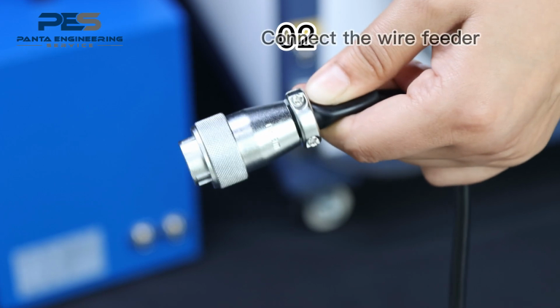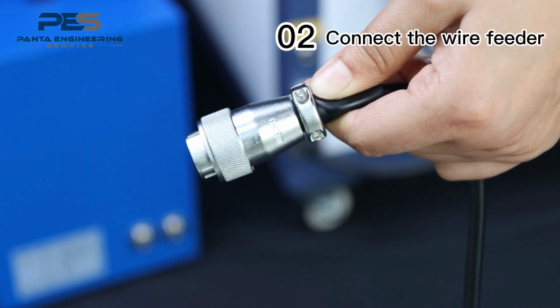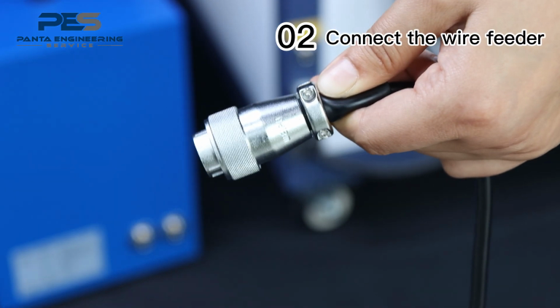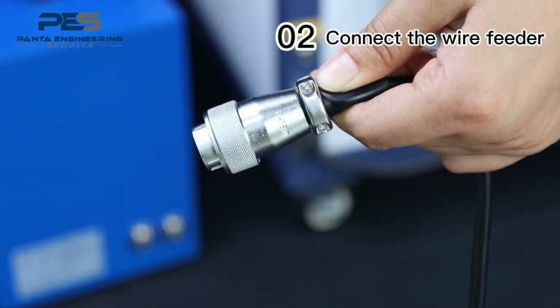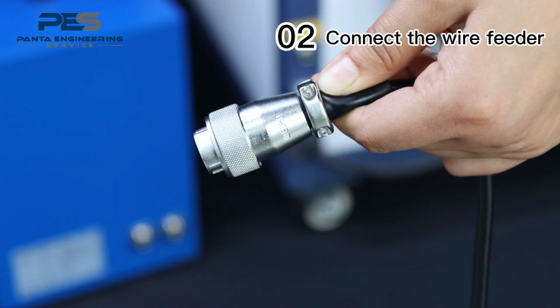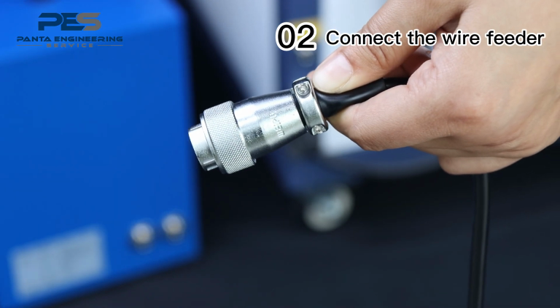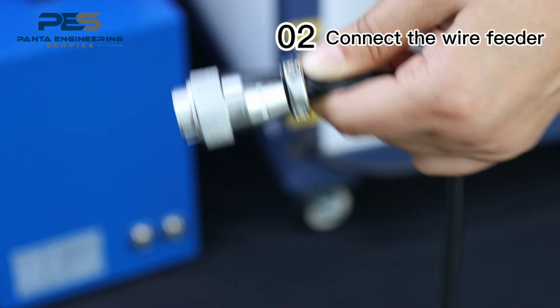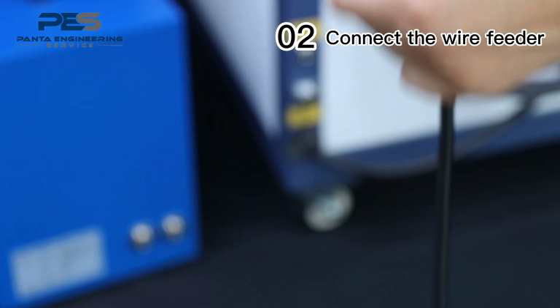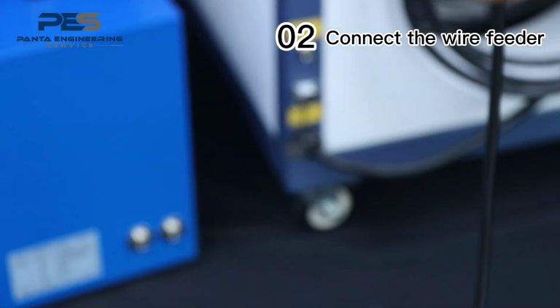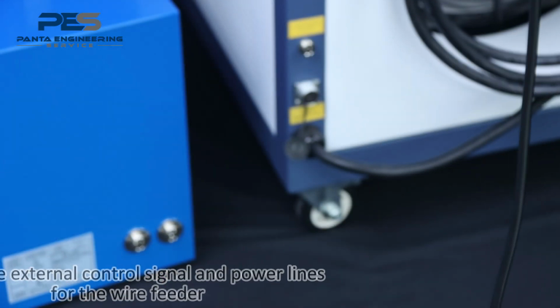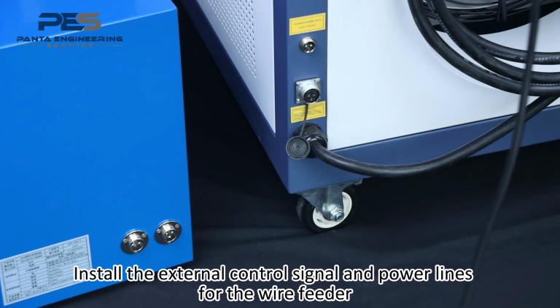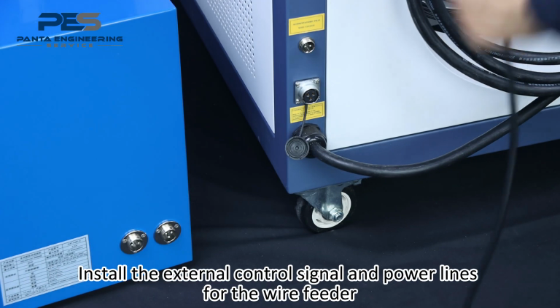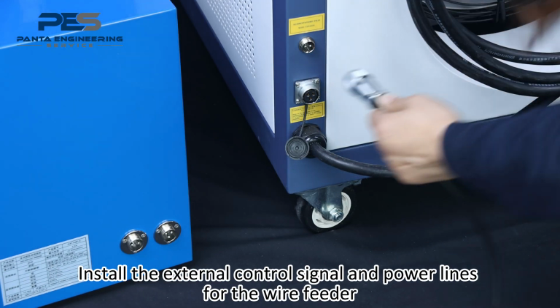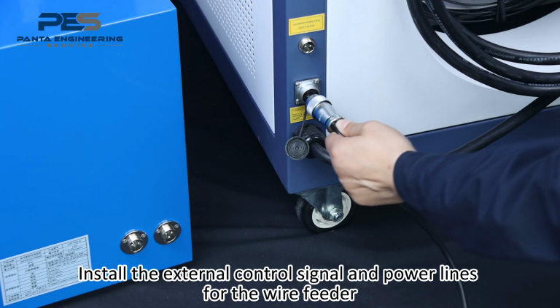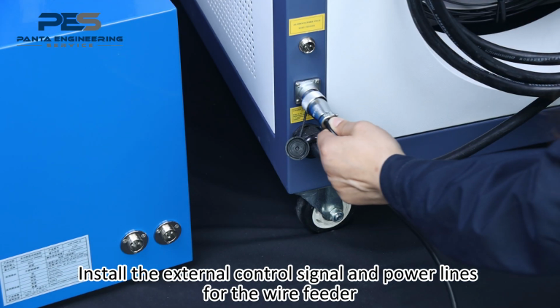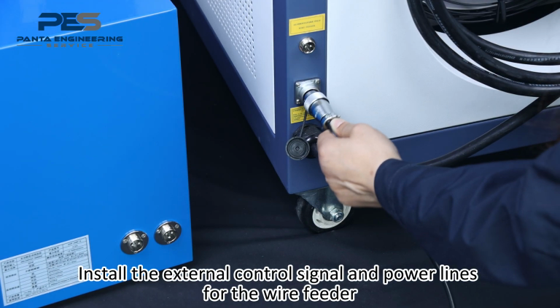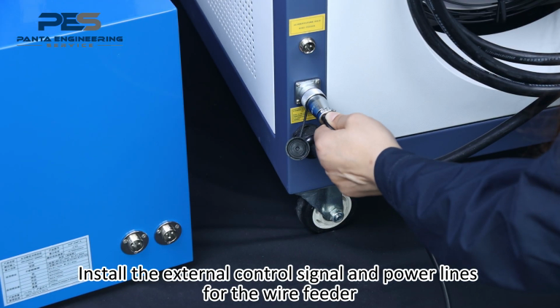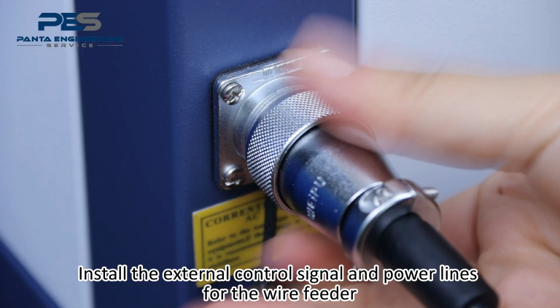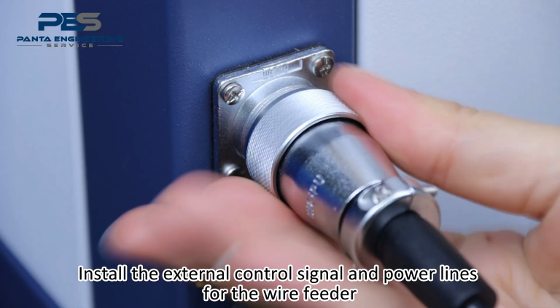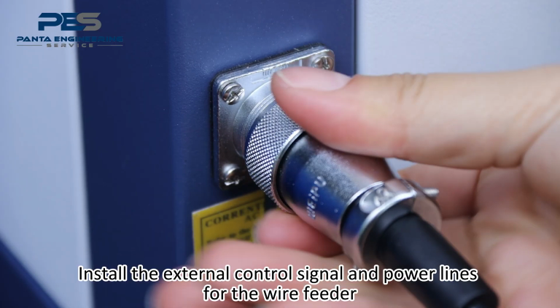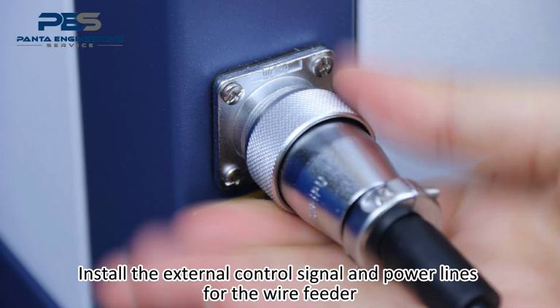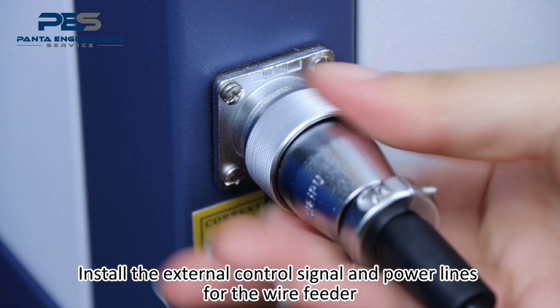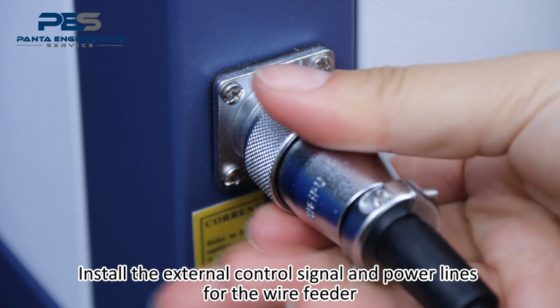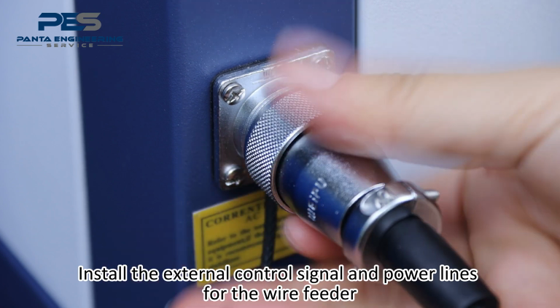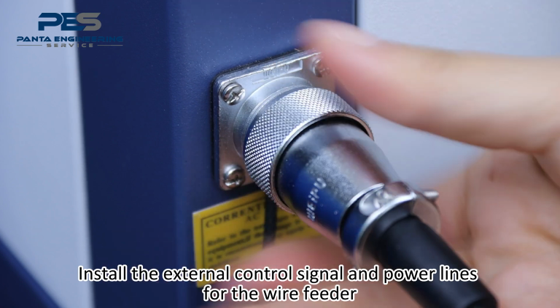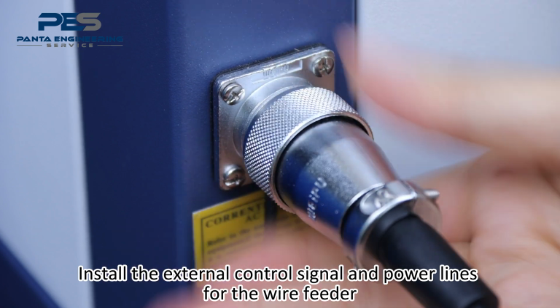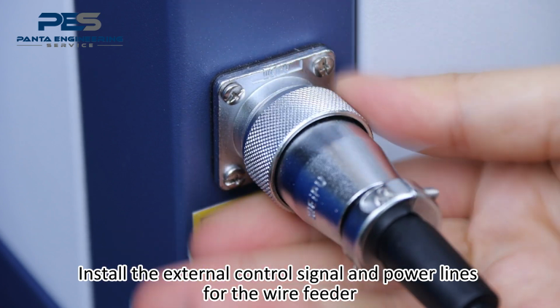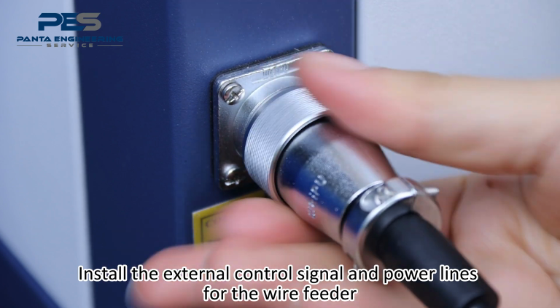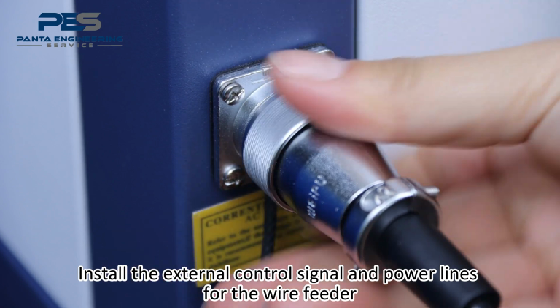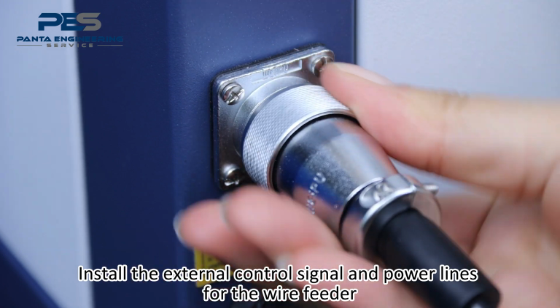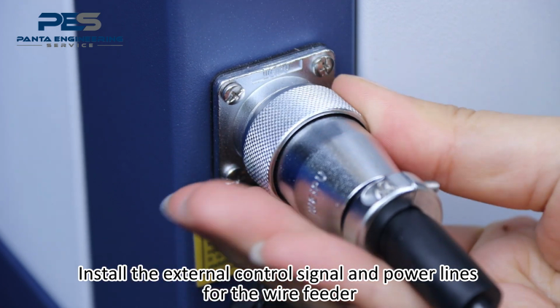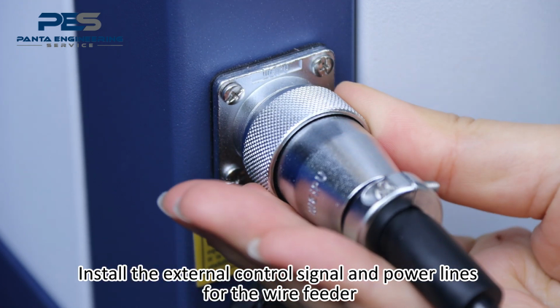Connect the wire fitter. Install the external control signal and power lines for the wire fitter.